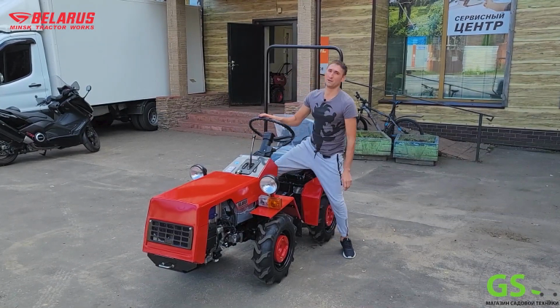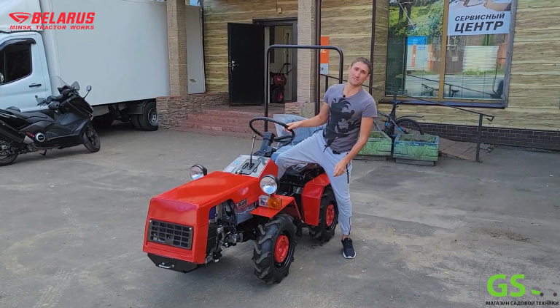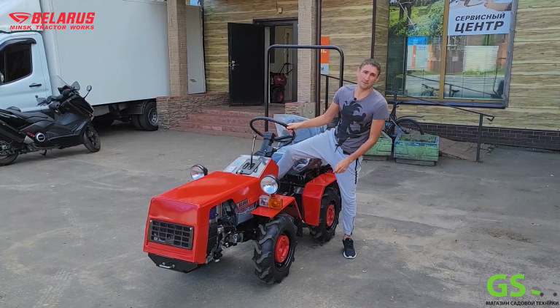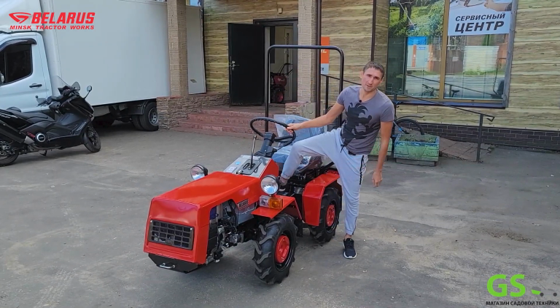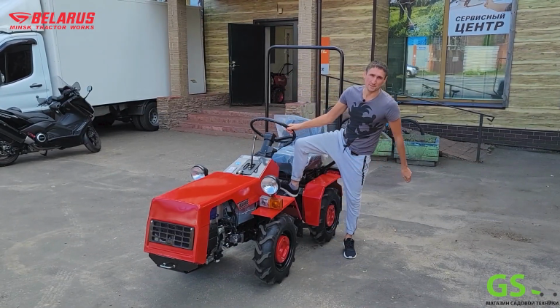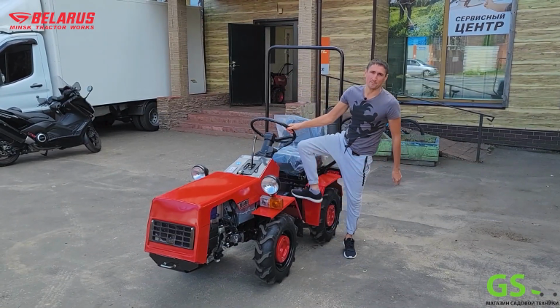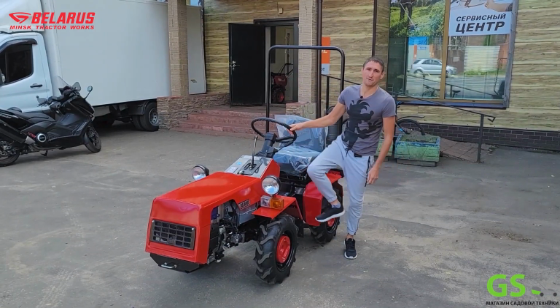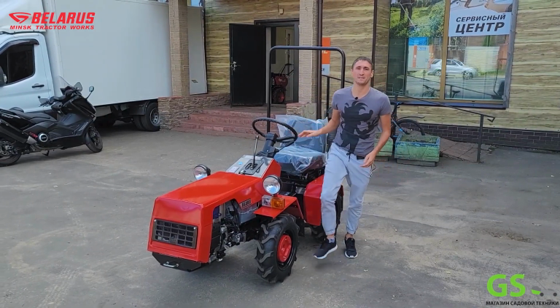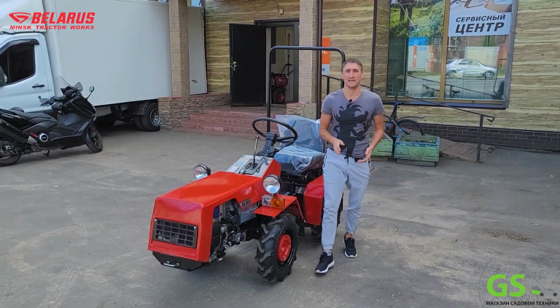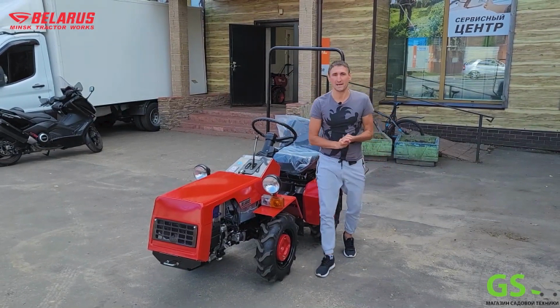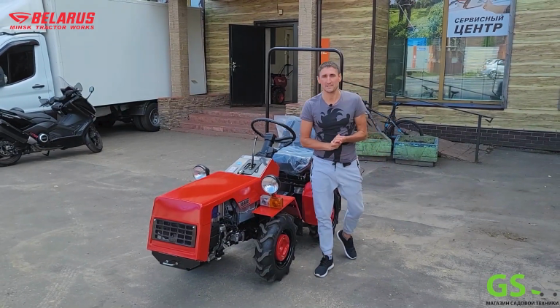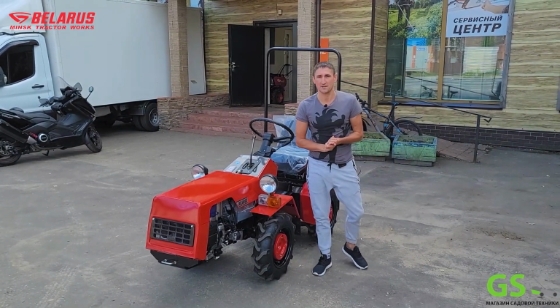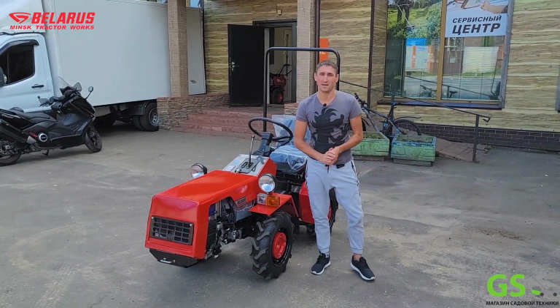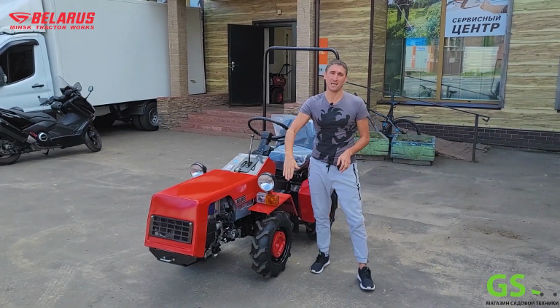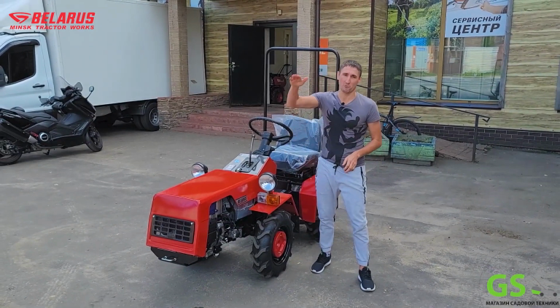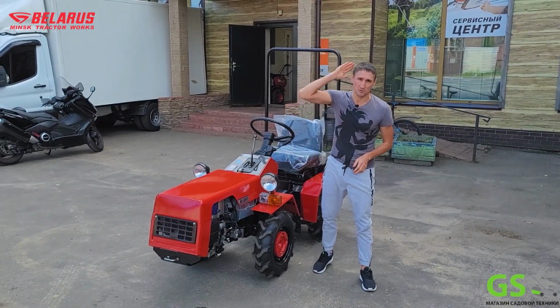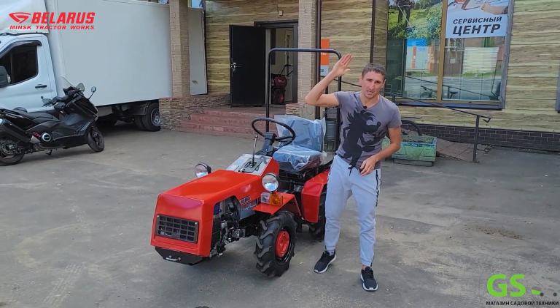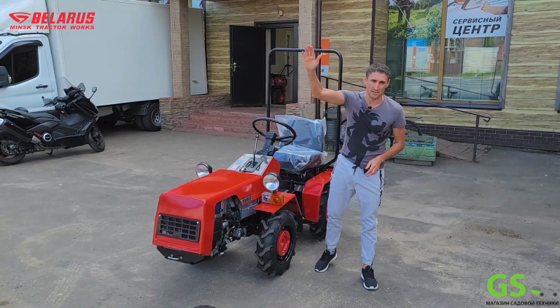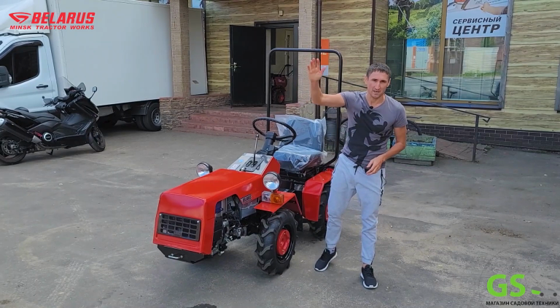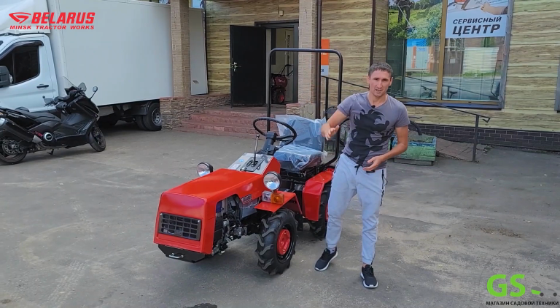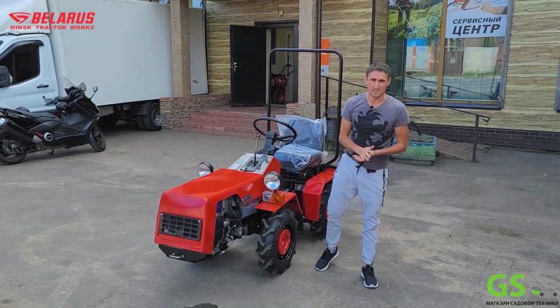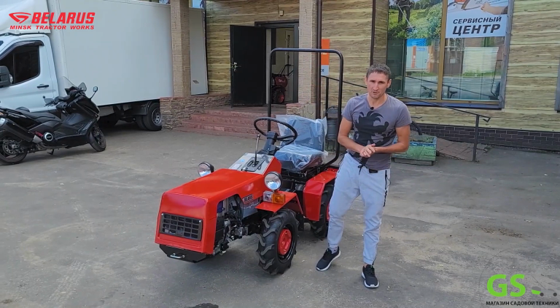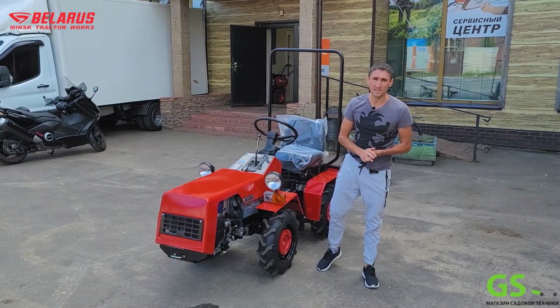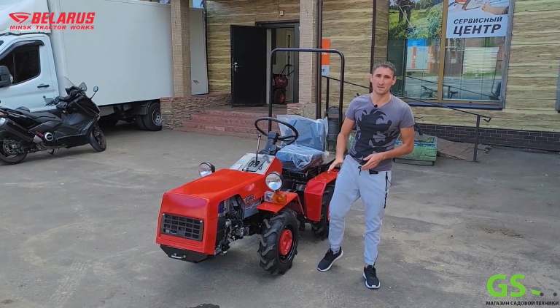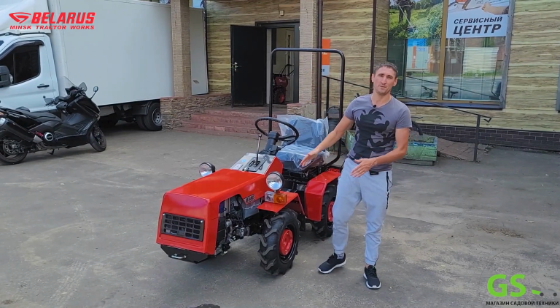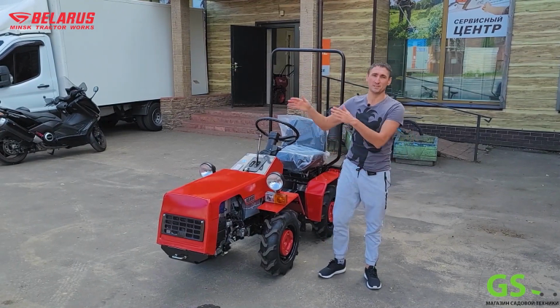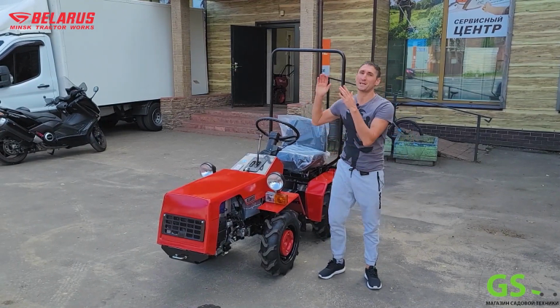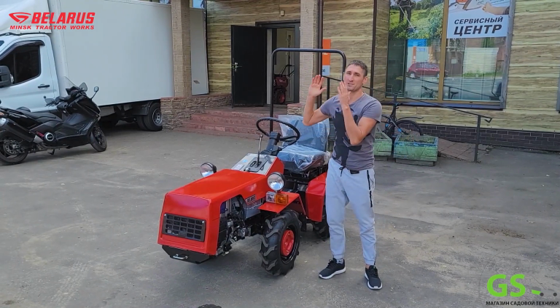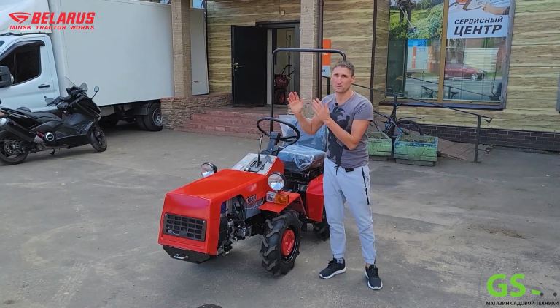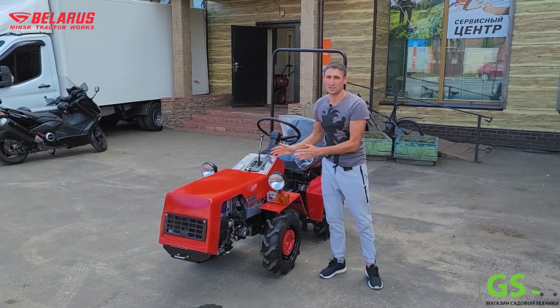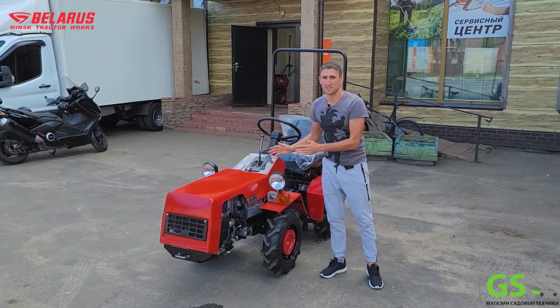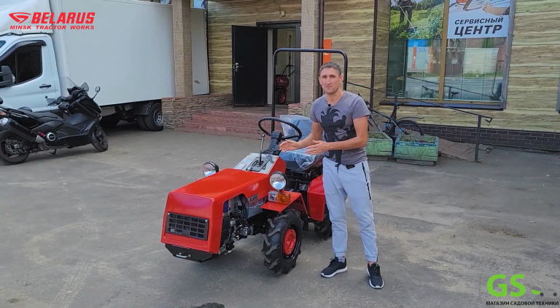Всем привет, друзья! Вы на канале GardenStalk, а я его ведущий Алексей. Сегодня у нас мини-трактор 132.